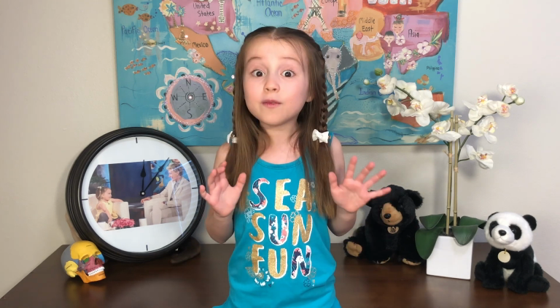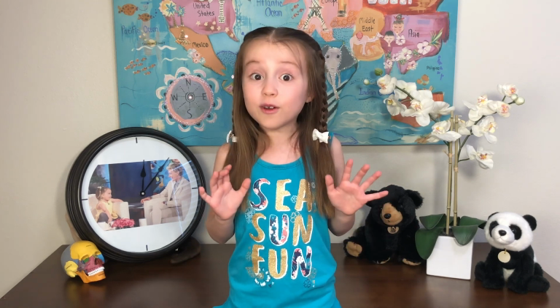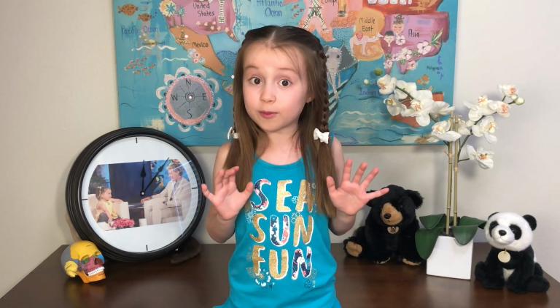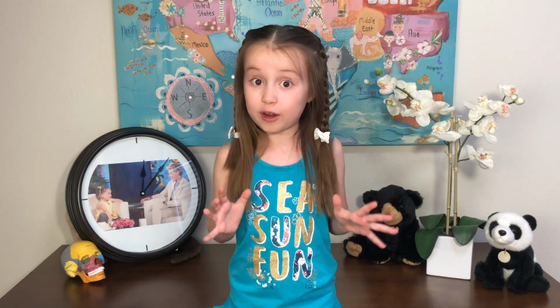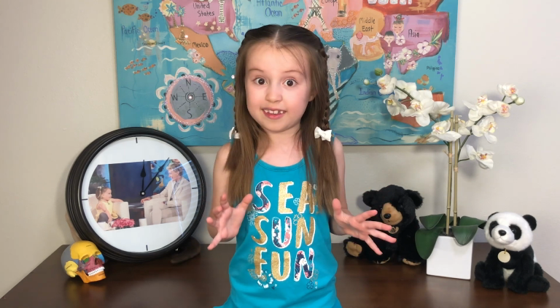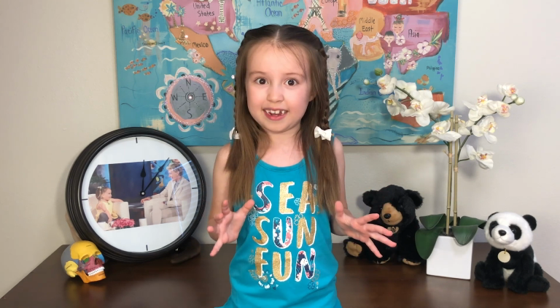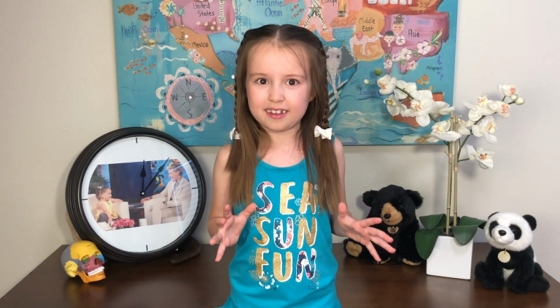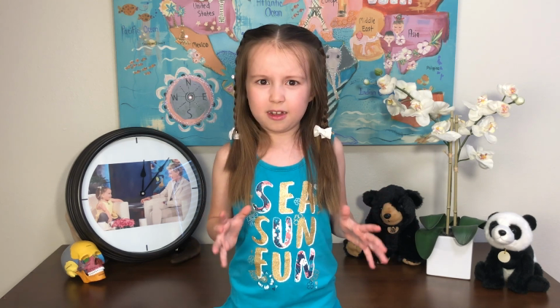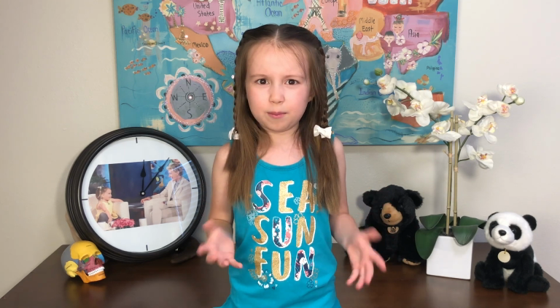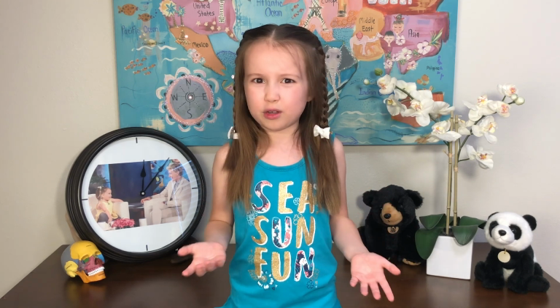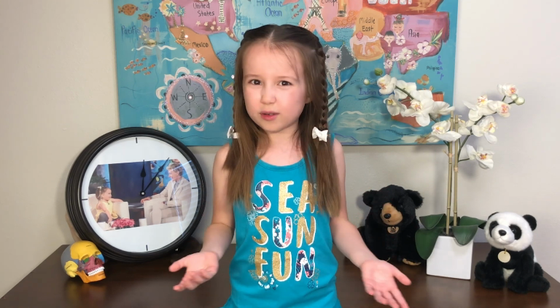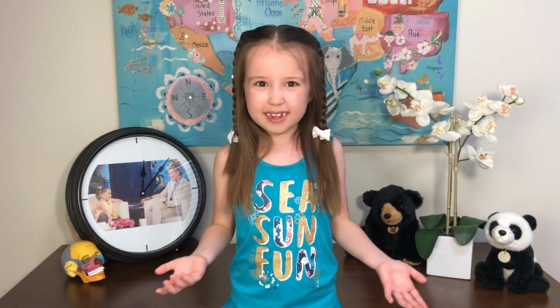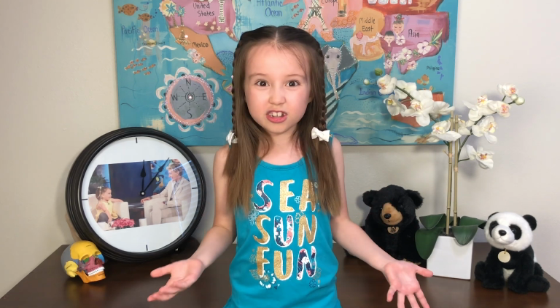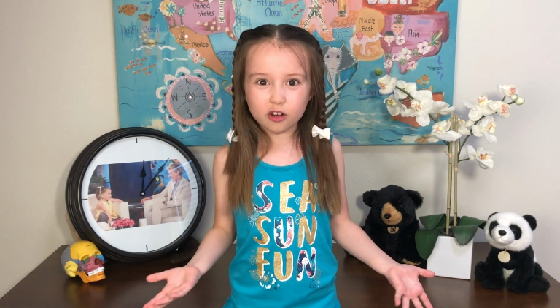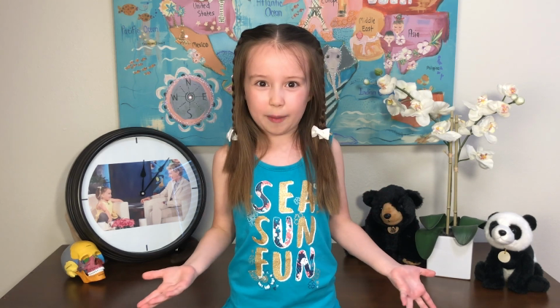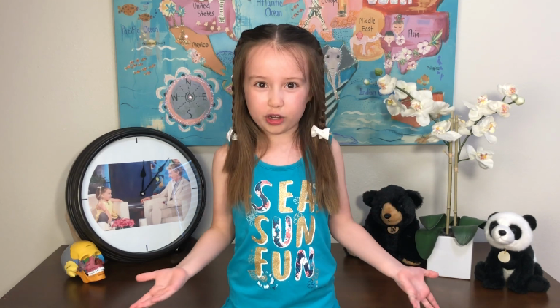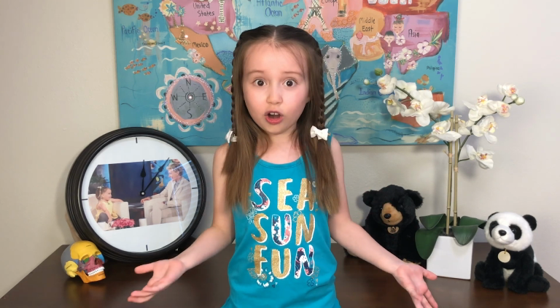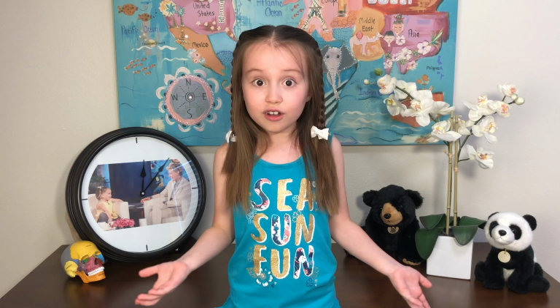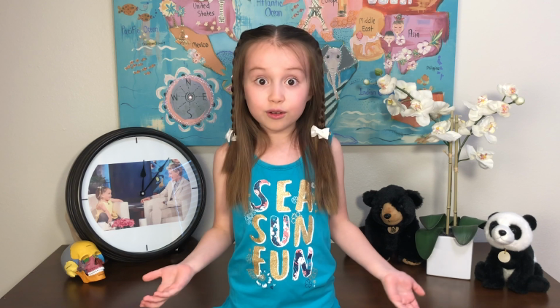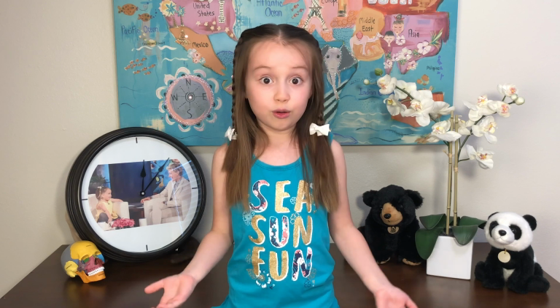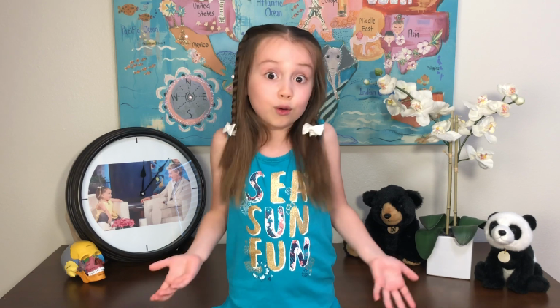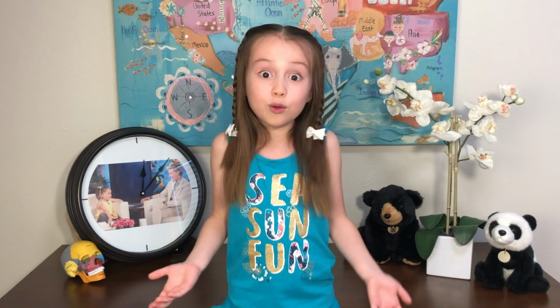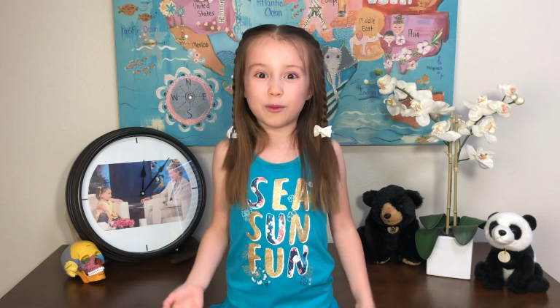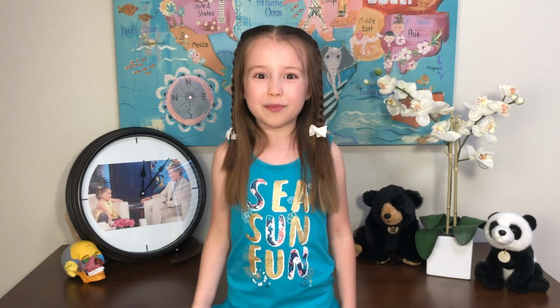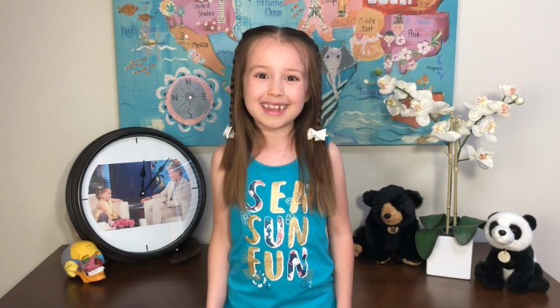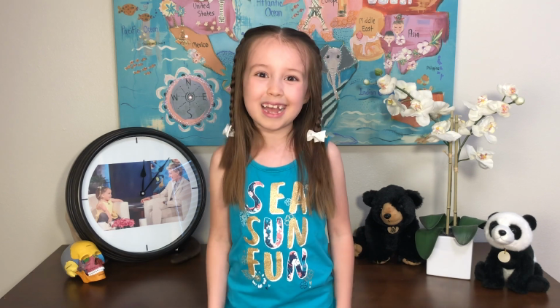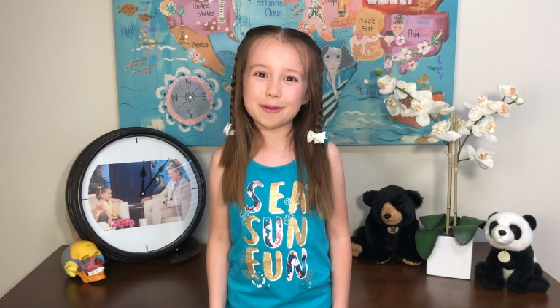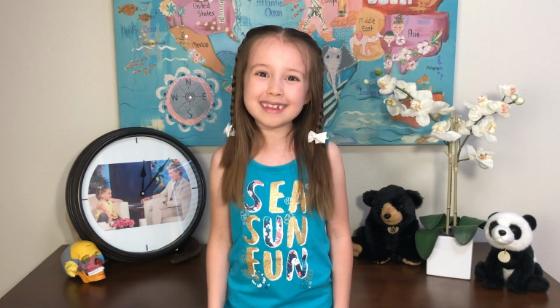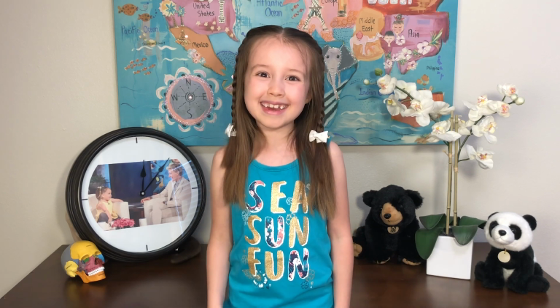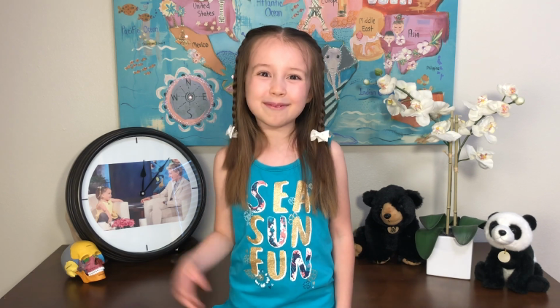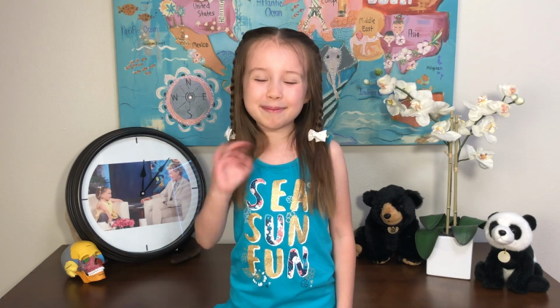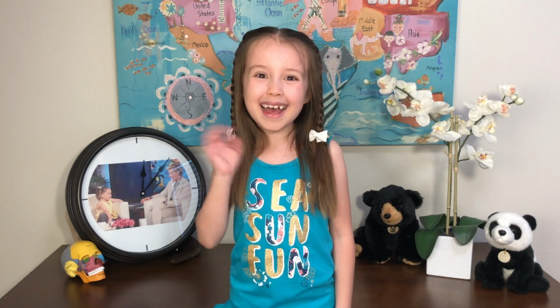I've heard some crazy things, but crustaceans in our backyard? Who knew? Happy Wednesday. Bye!